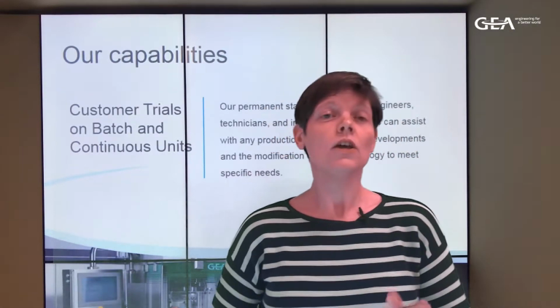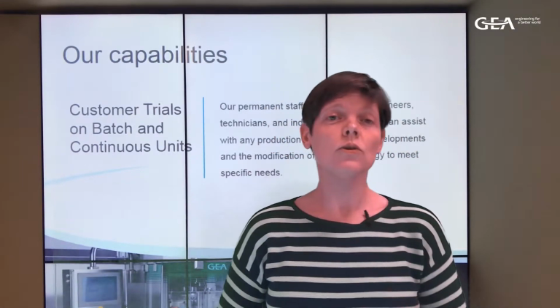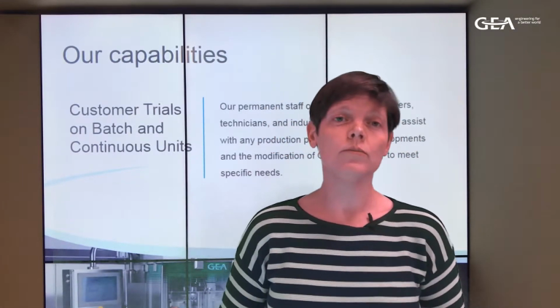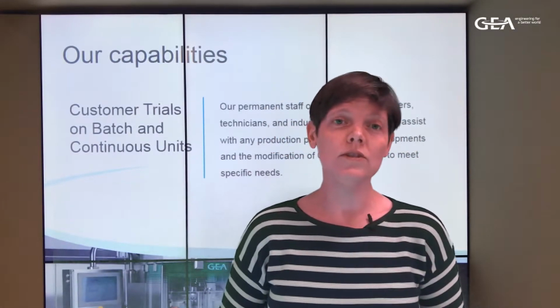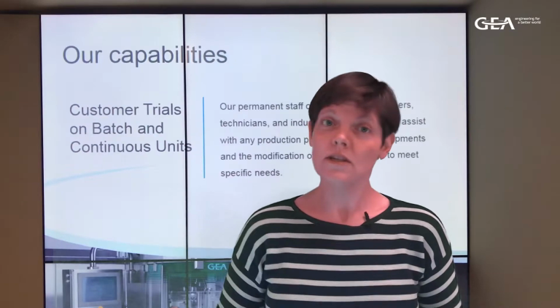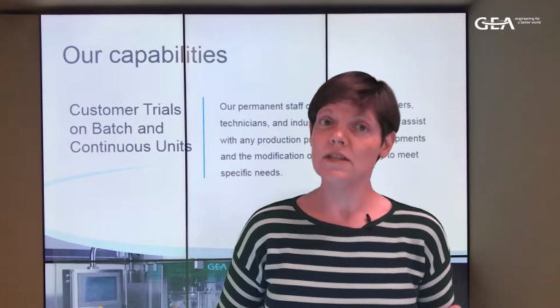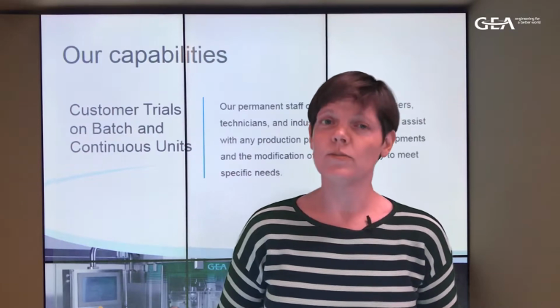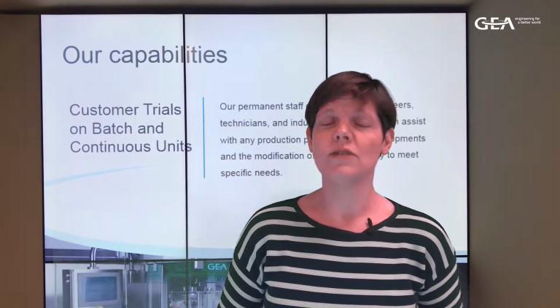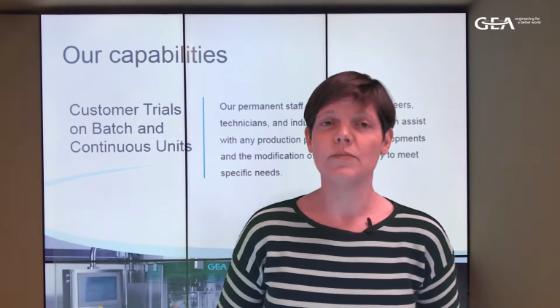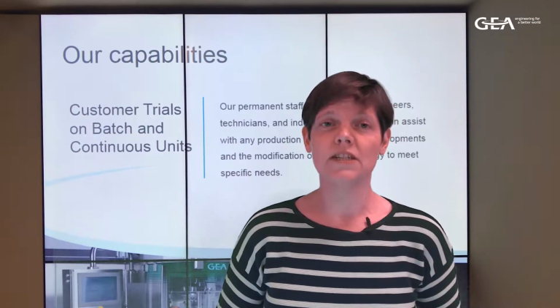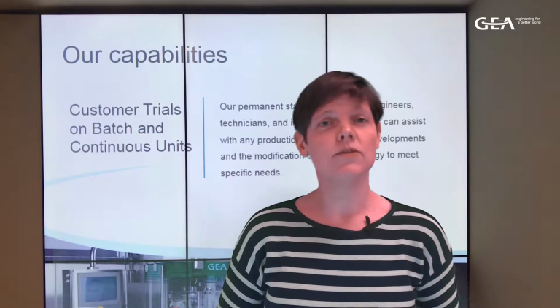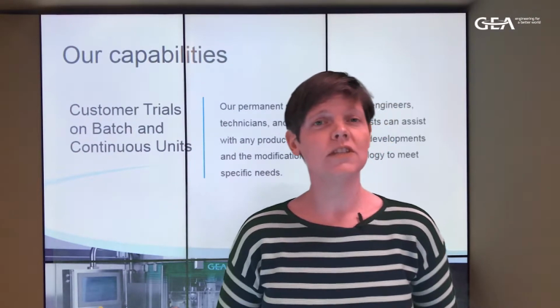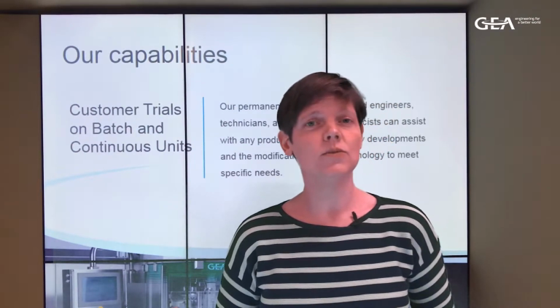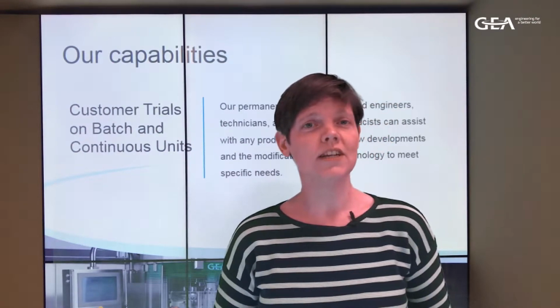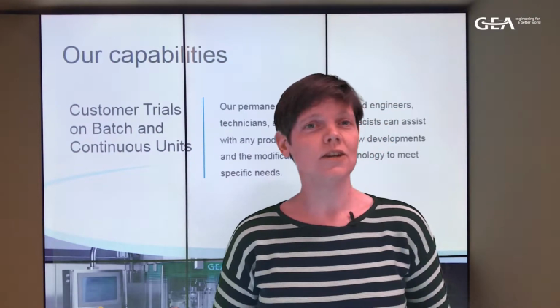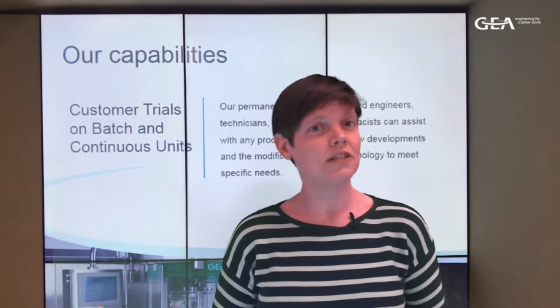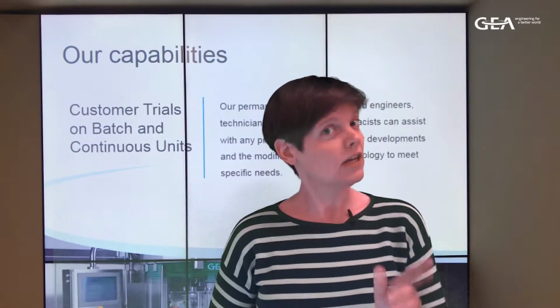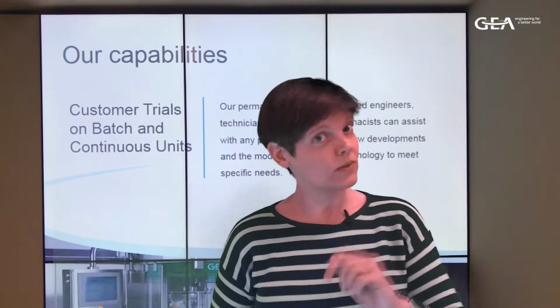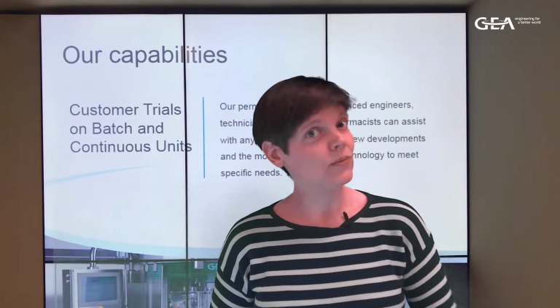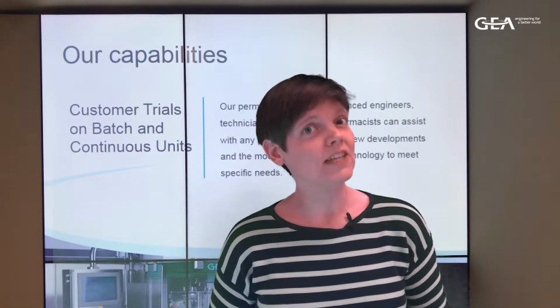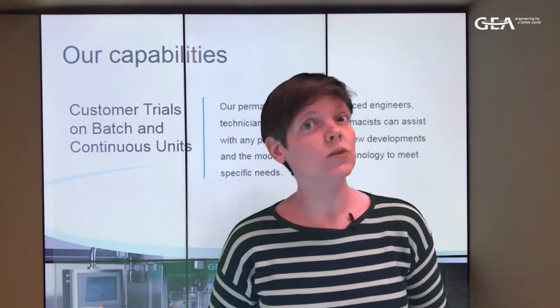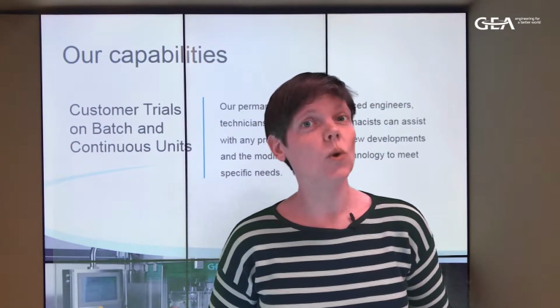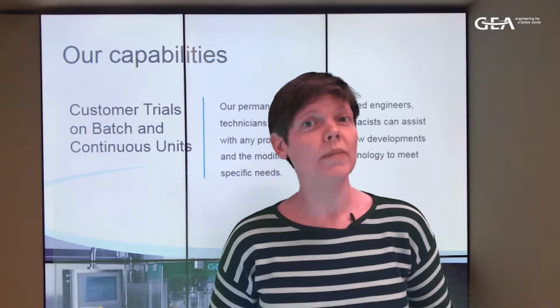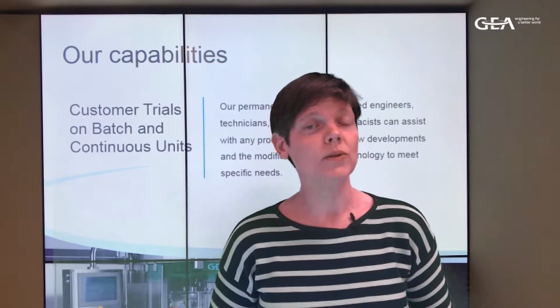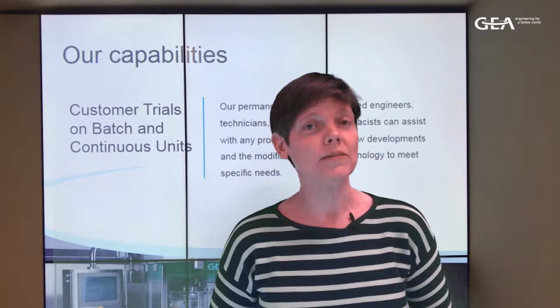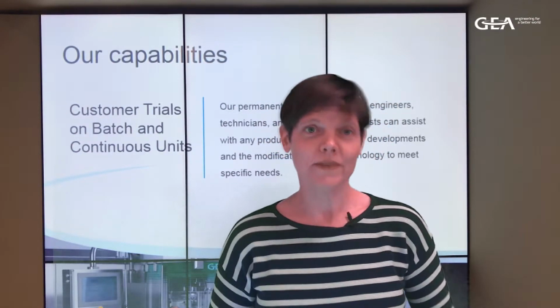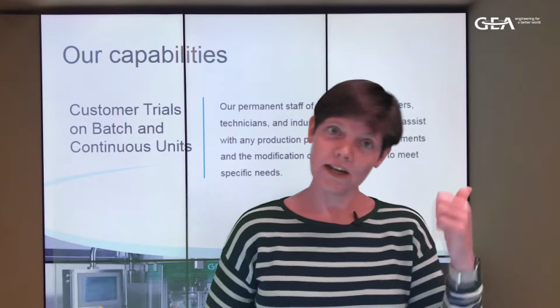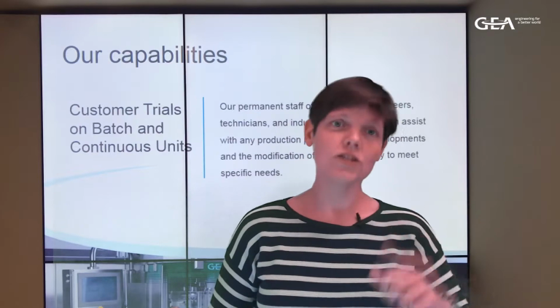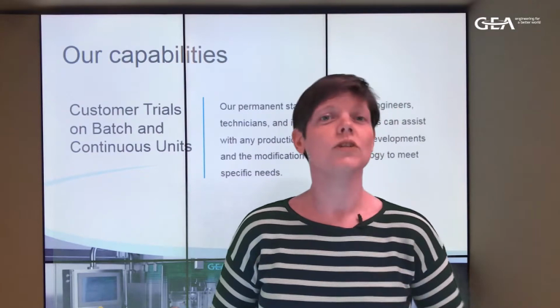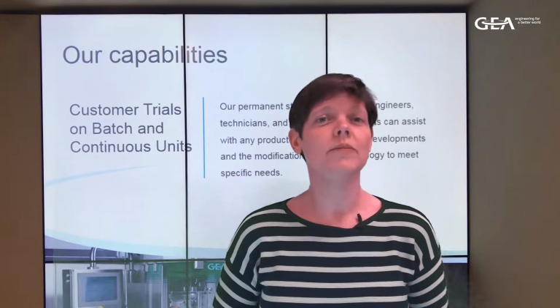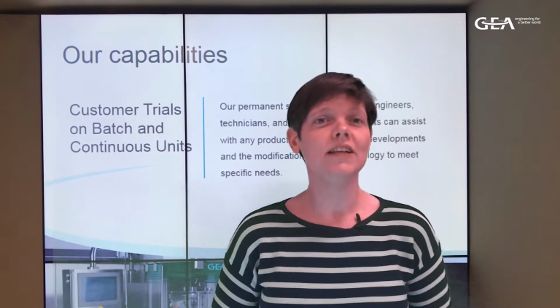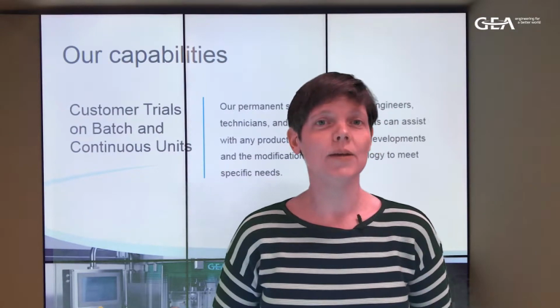Joren Butts, senior process specialist for continuous technologies, will tell you all about it. Let's join him in the lab.